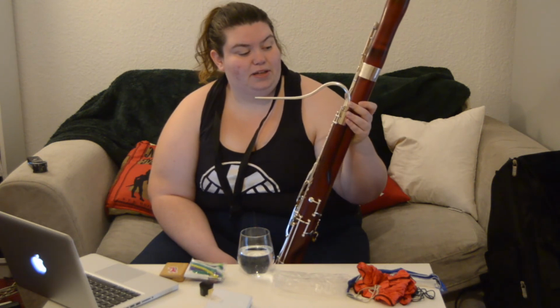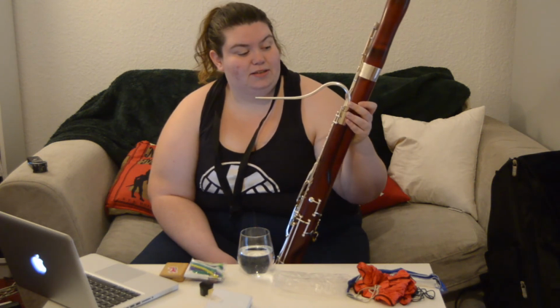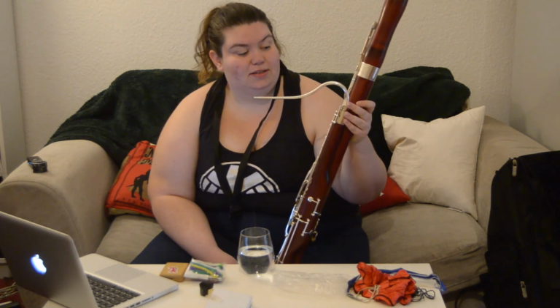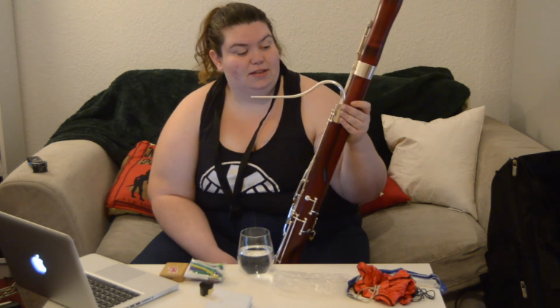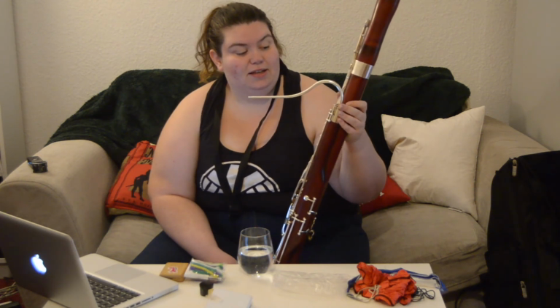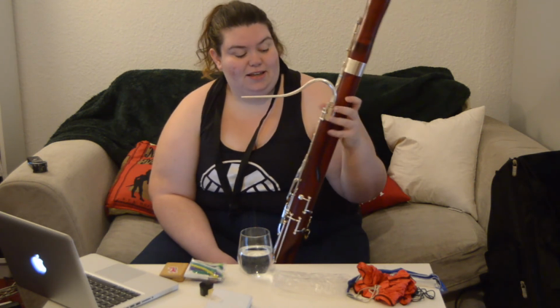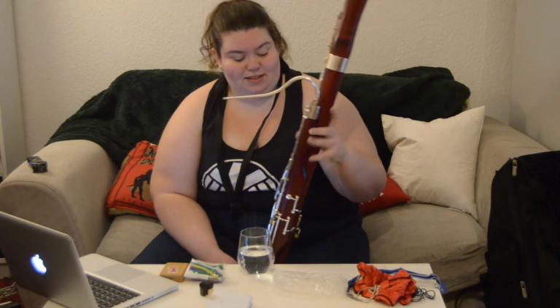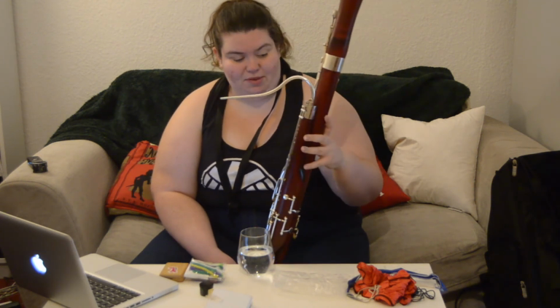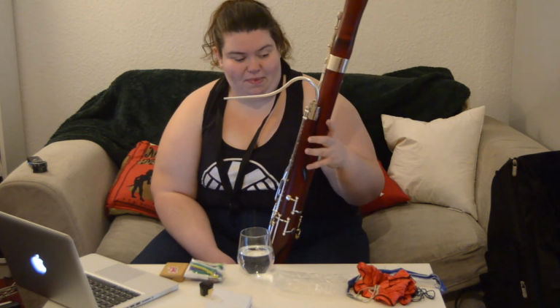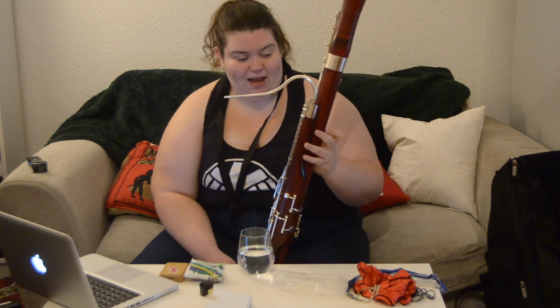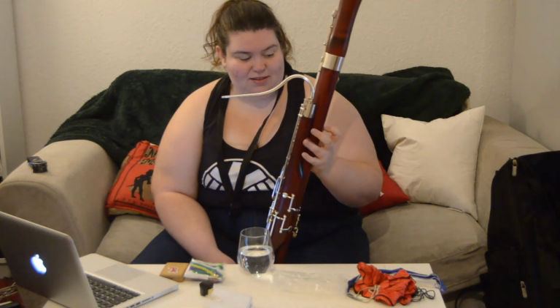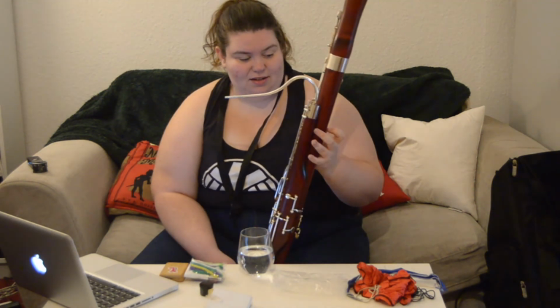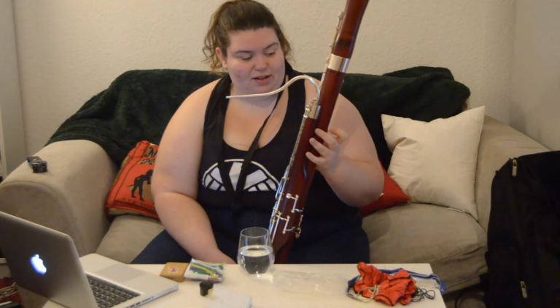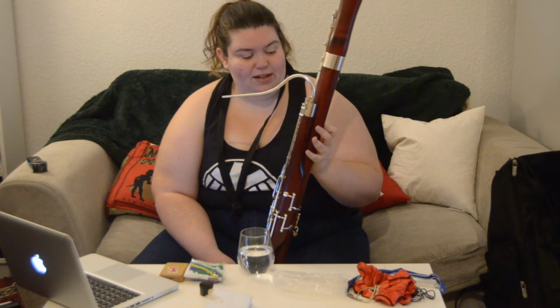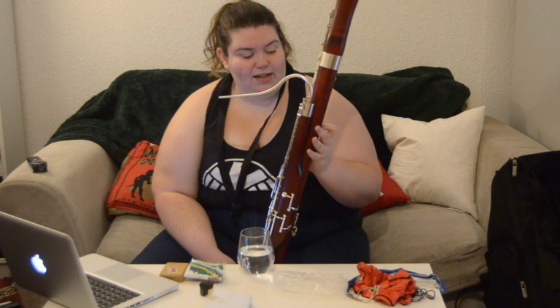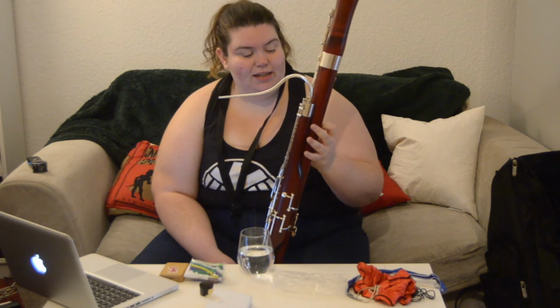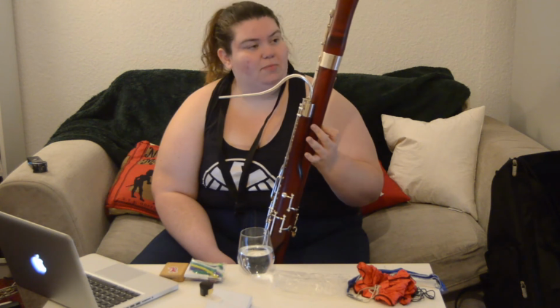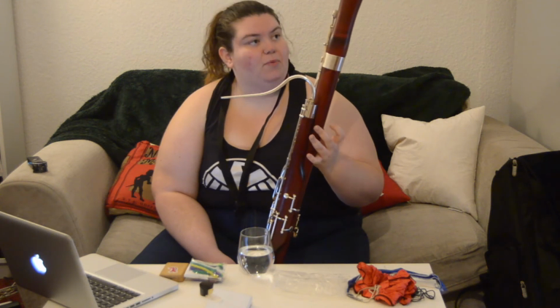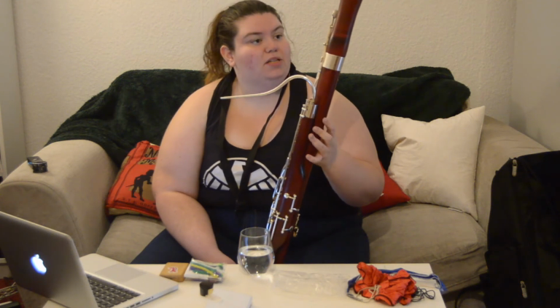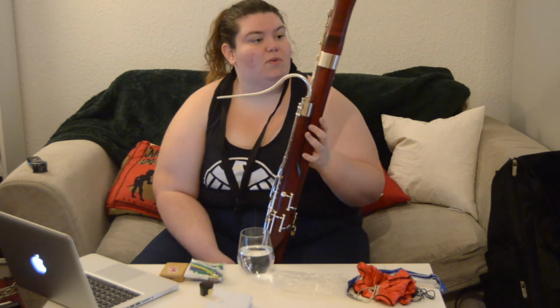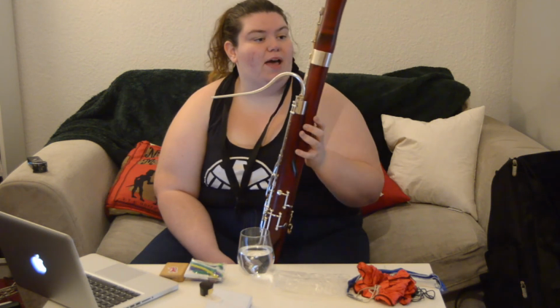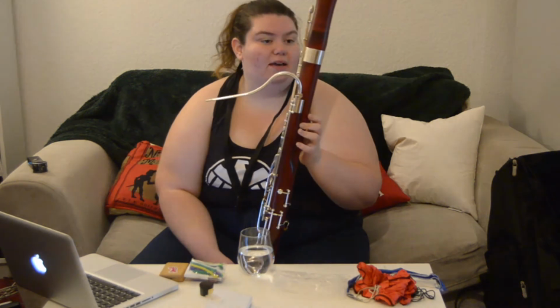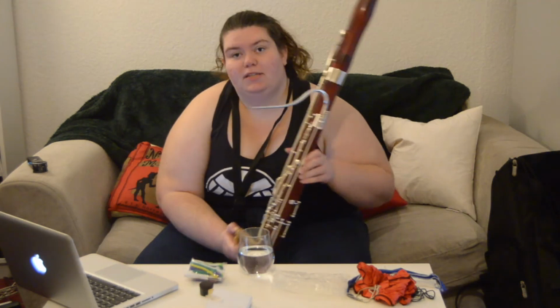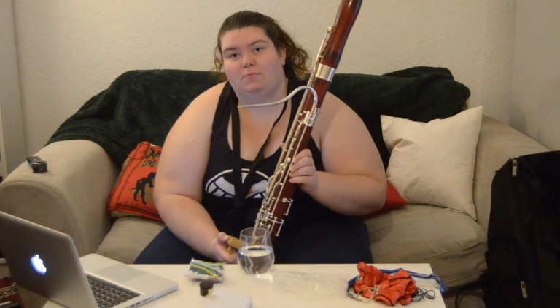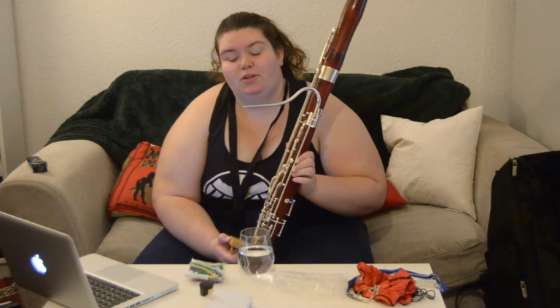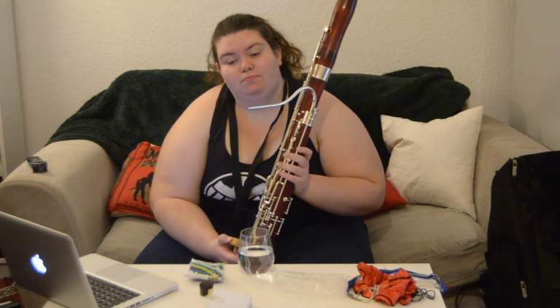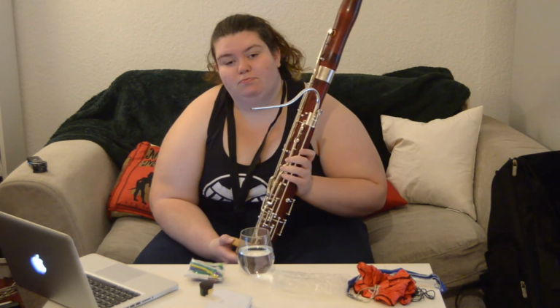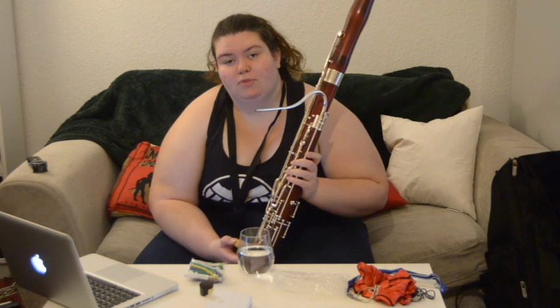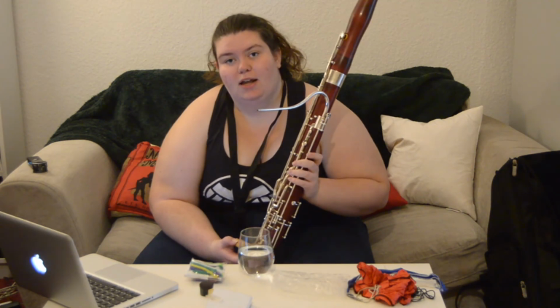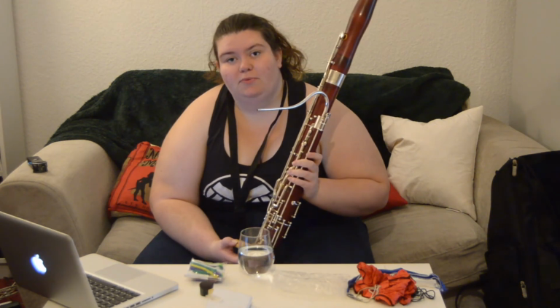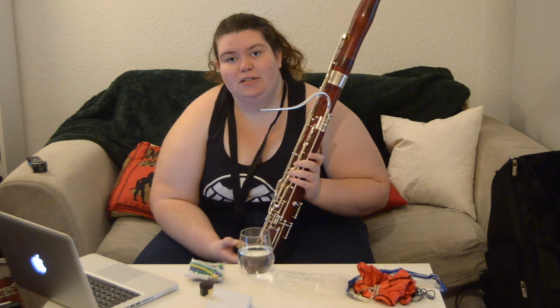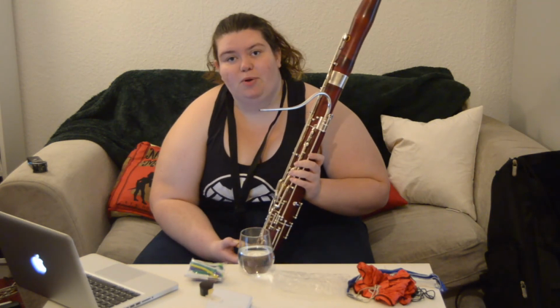This is a bassoon and I will see you tomorrow.